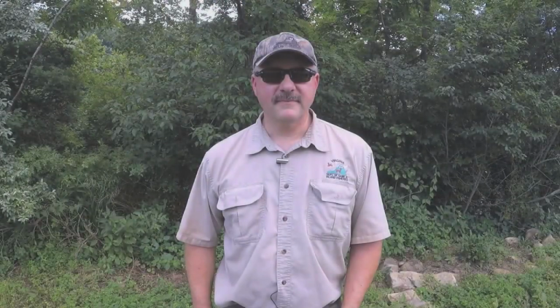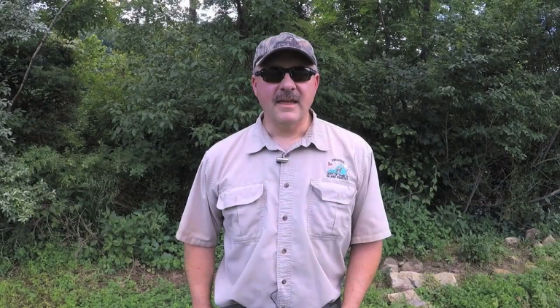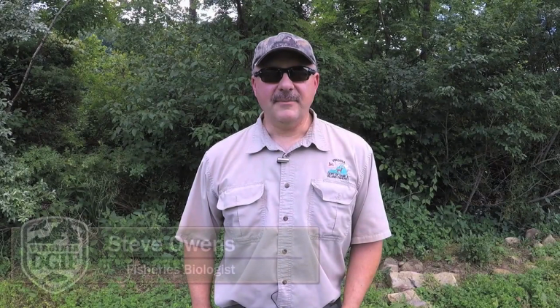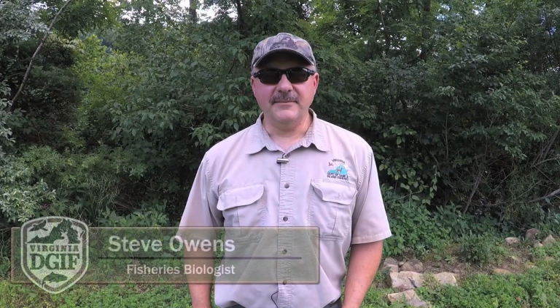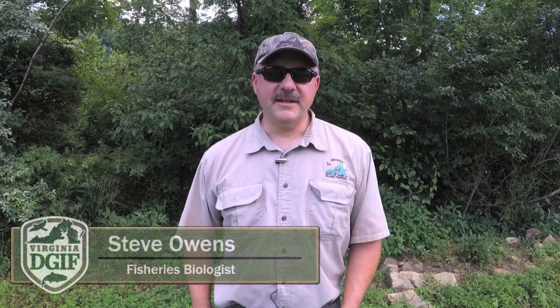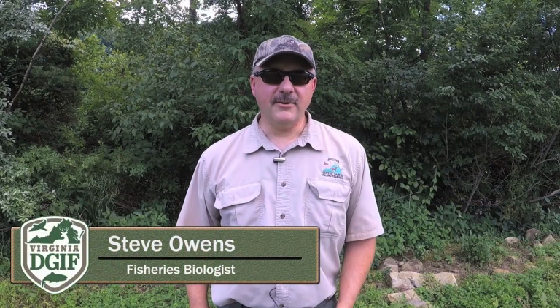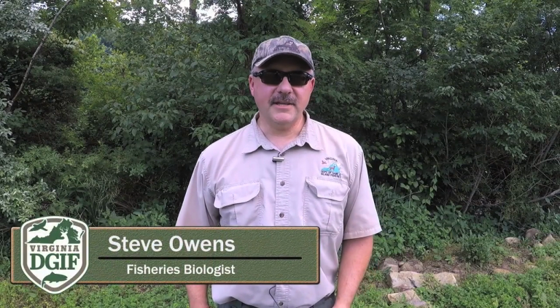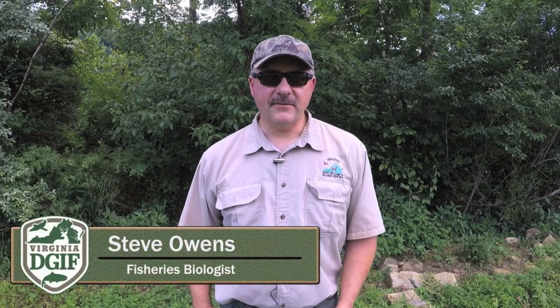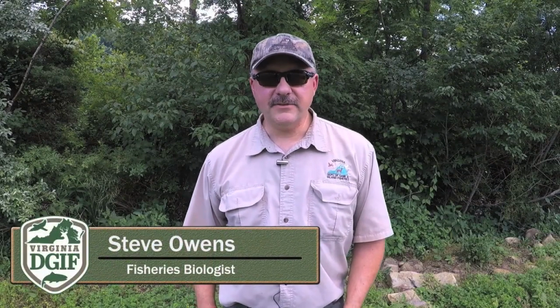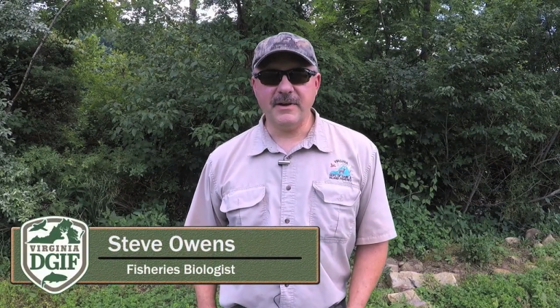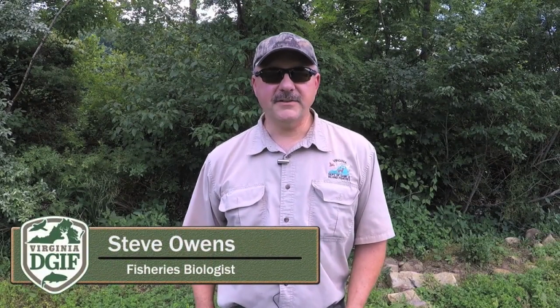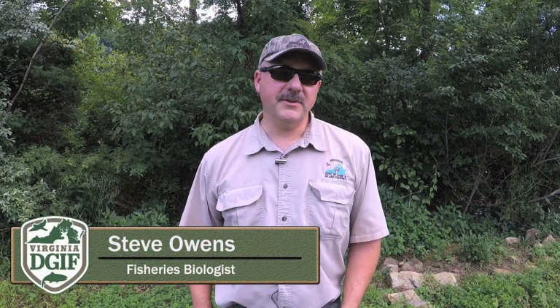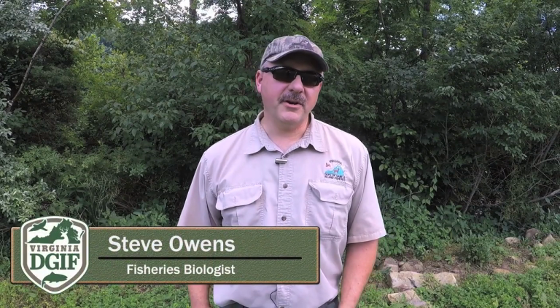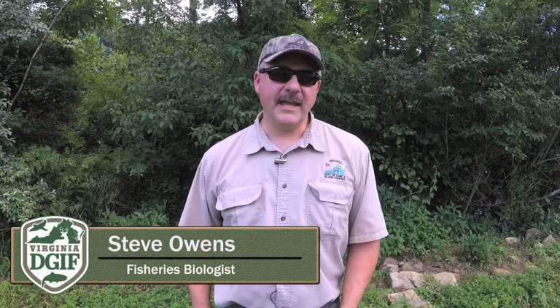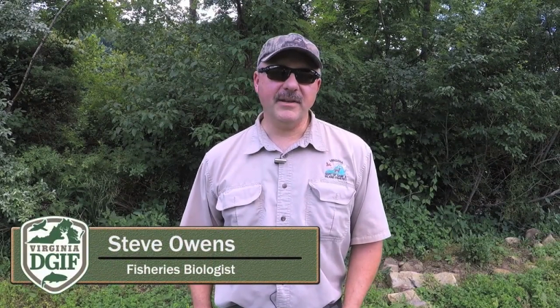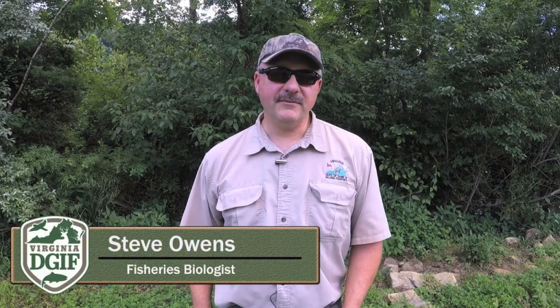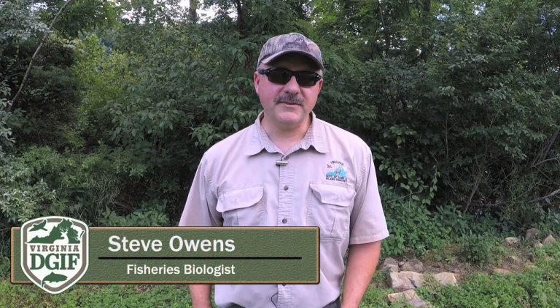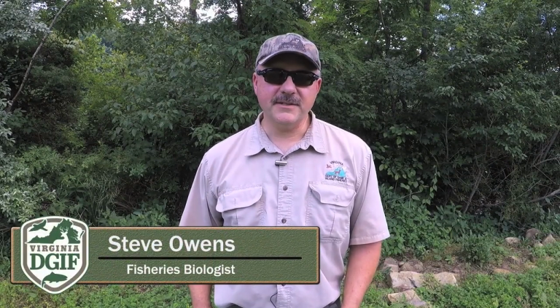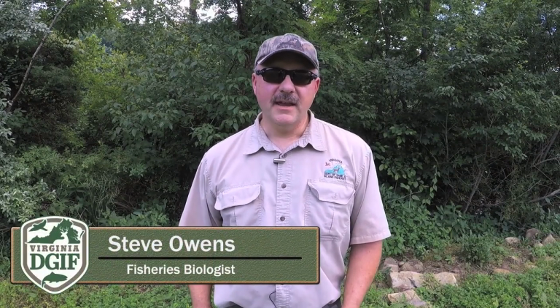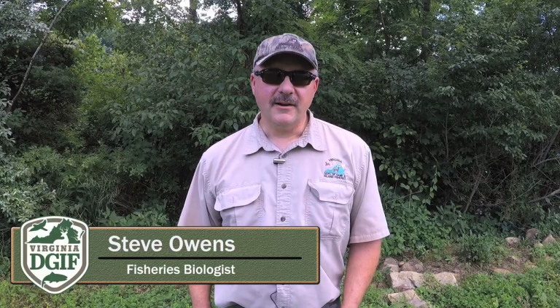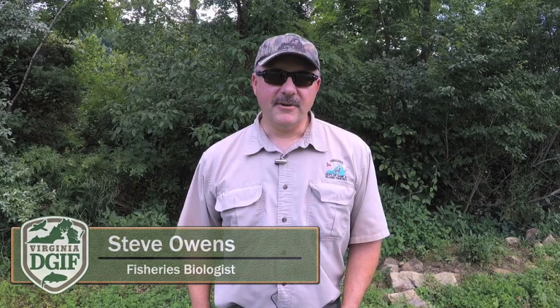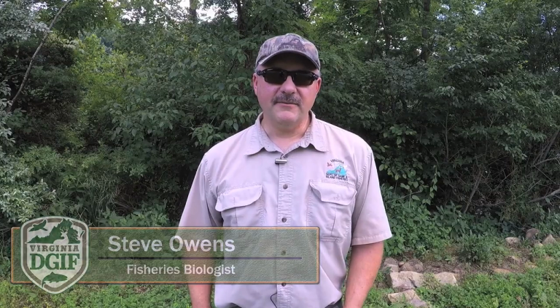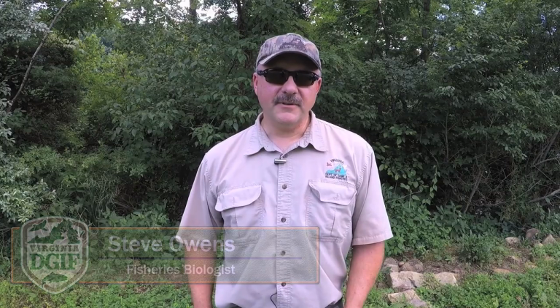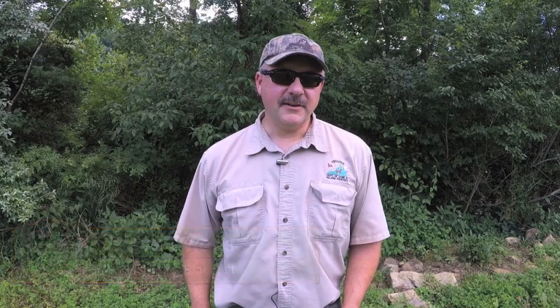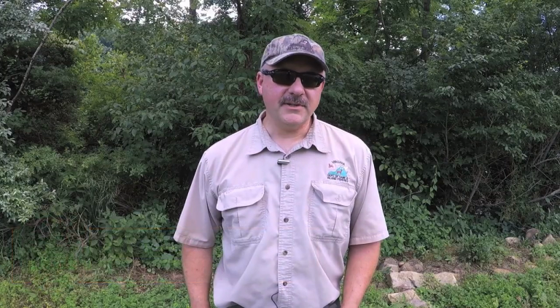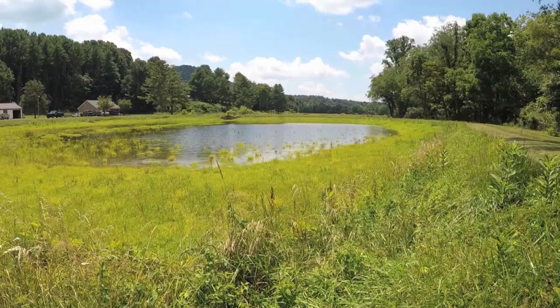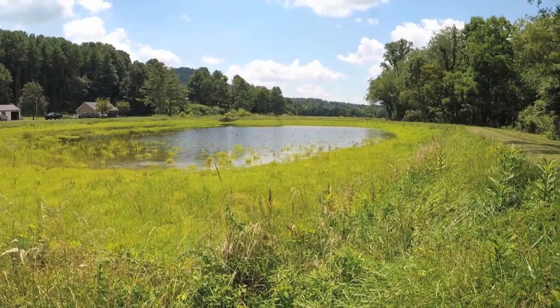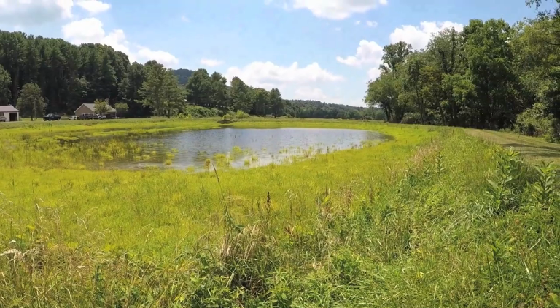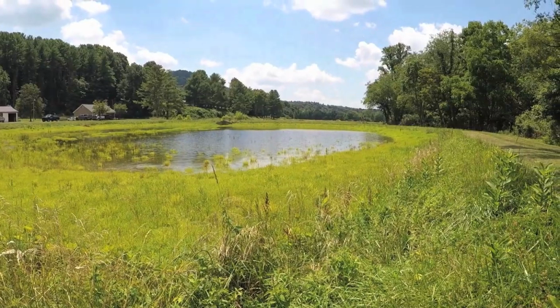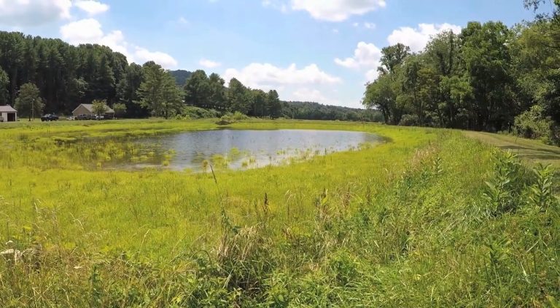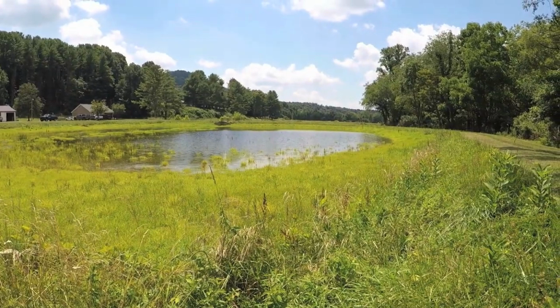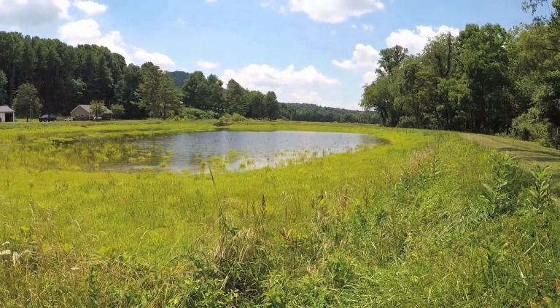Hi, my name is Steve Owens. I'm a fisheries biologist with the Department of Game and Inland Fisheries. I work in far southwest Virginia out of the Marion Regional Office.